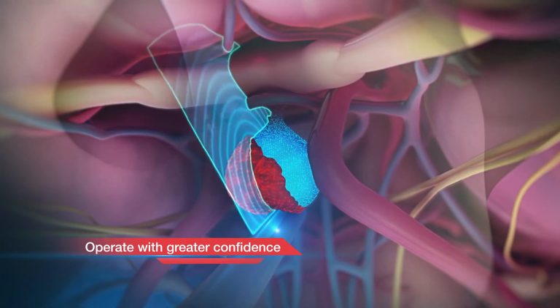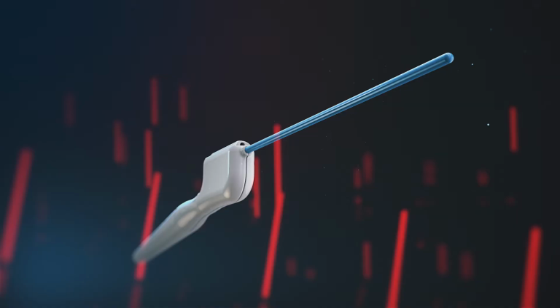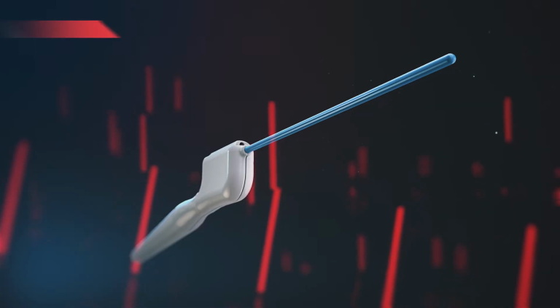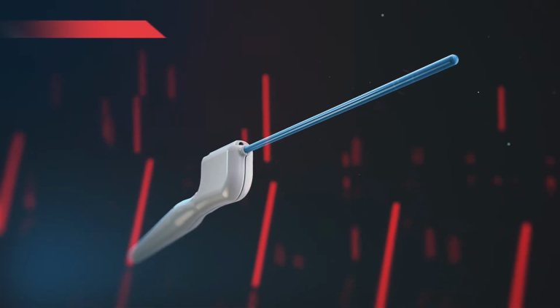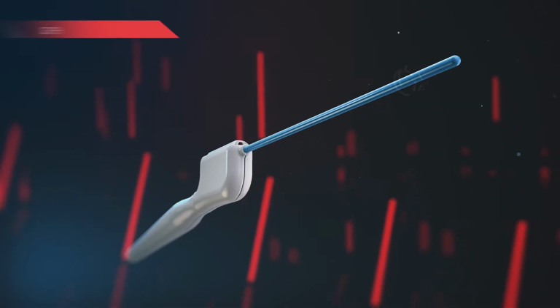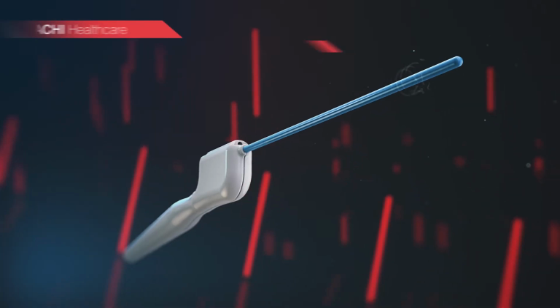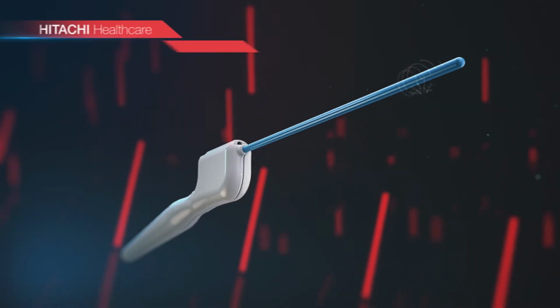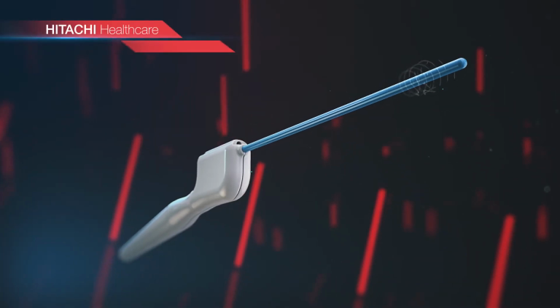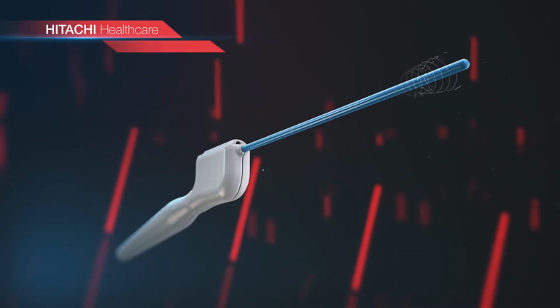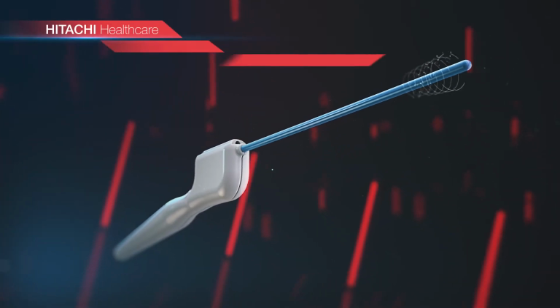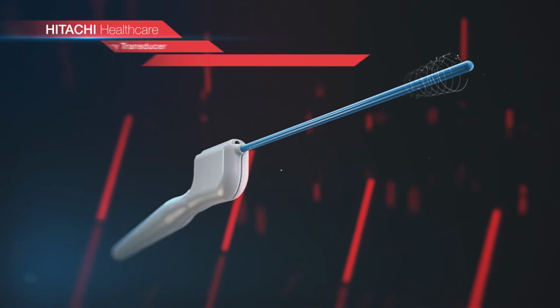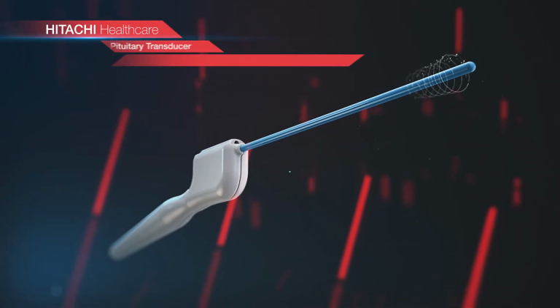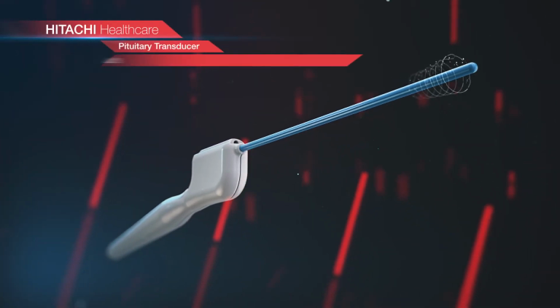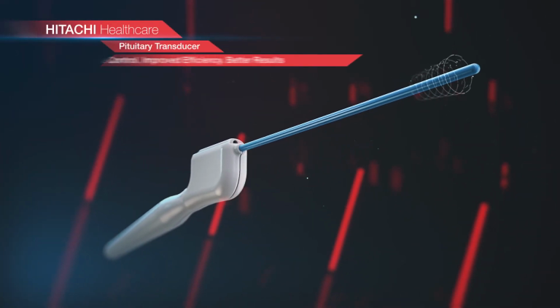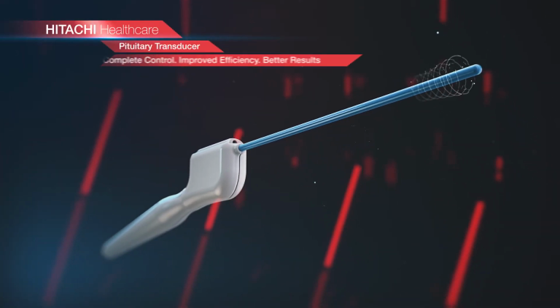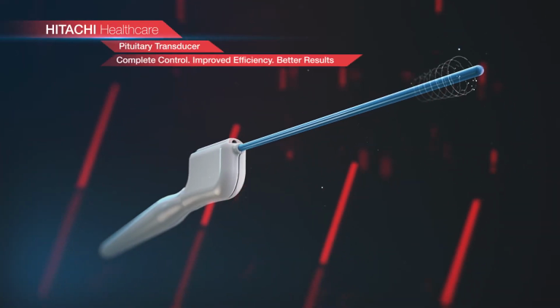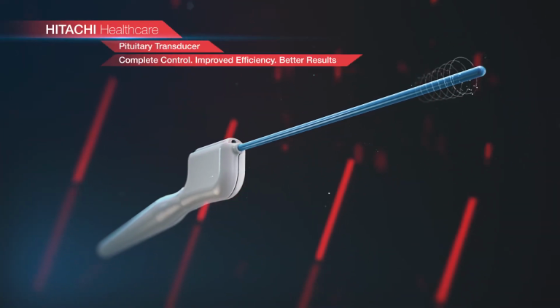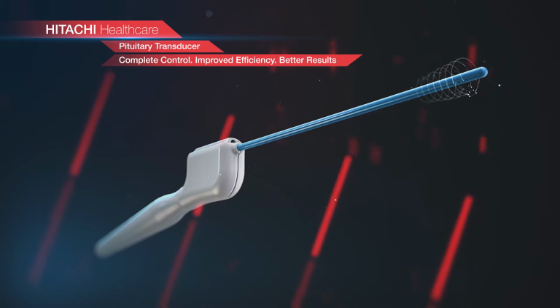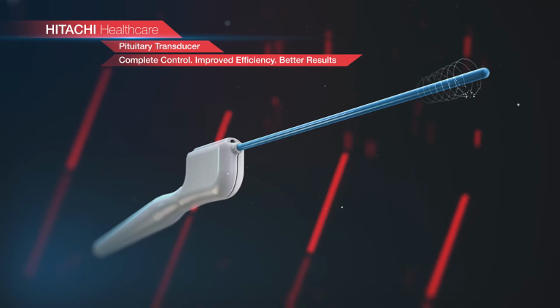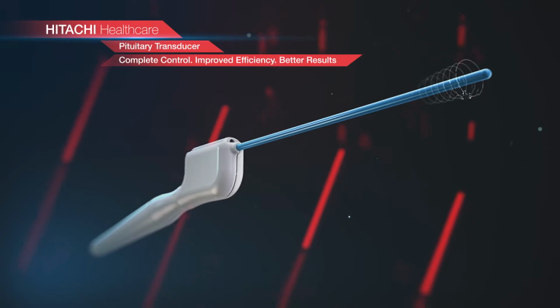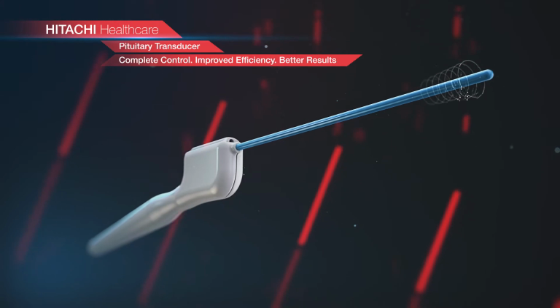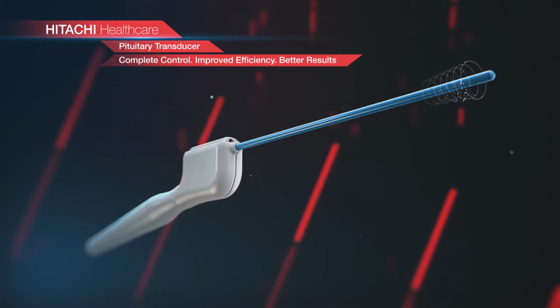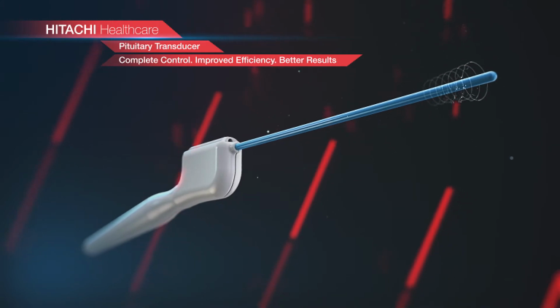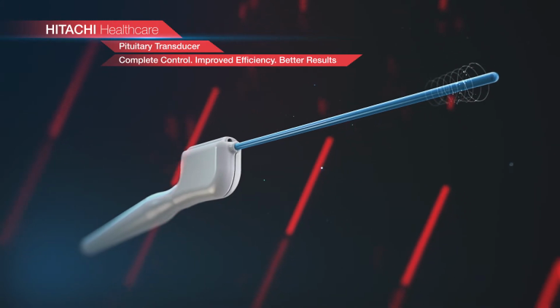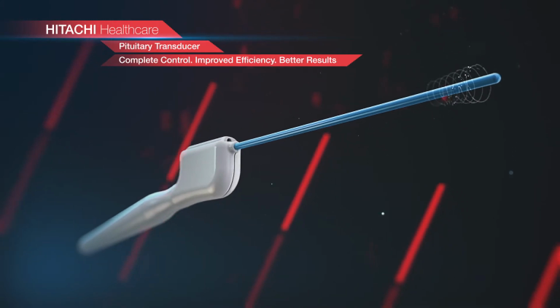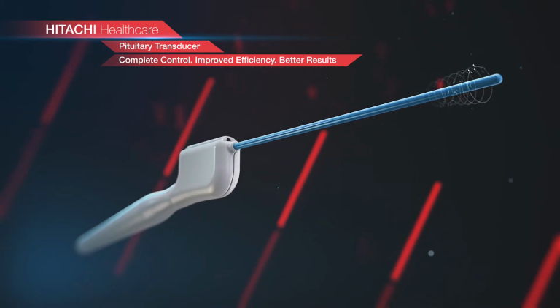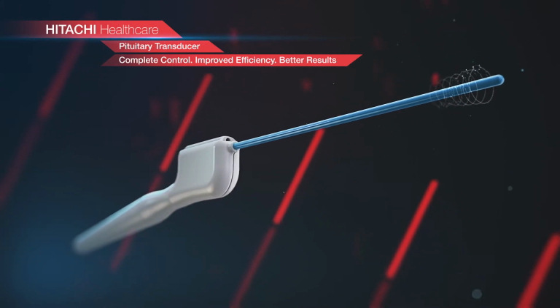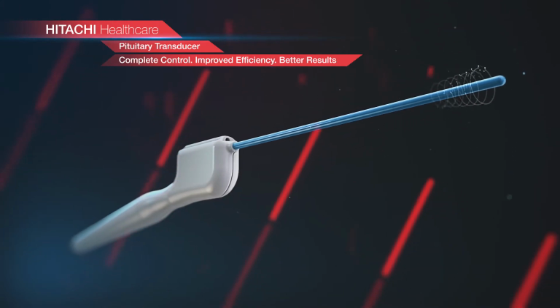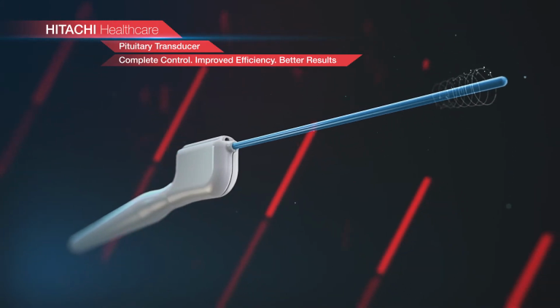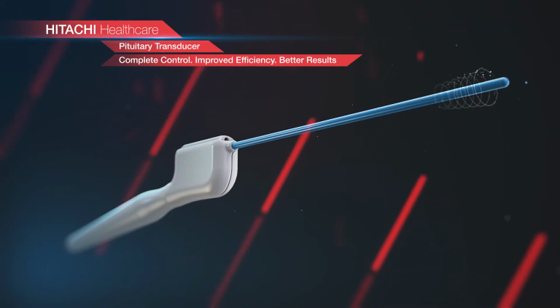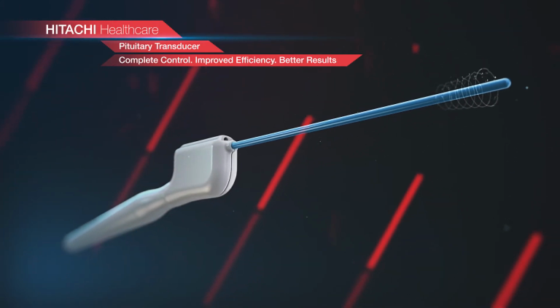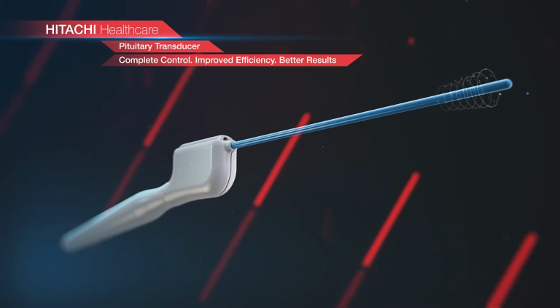Hitachi HealthCare's pituitary transducer: complete control, improved efficiency, better results.